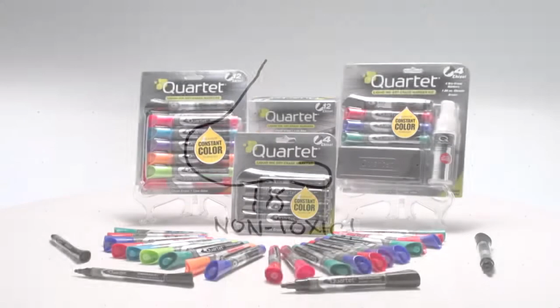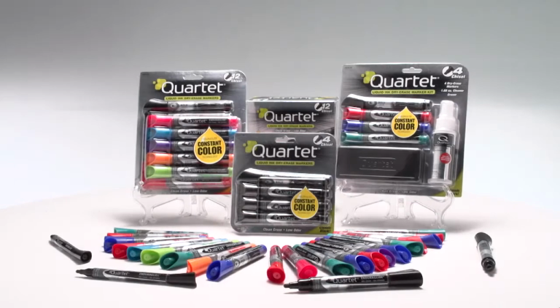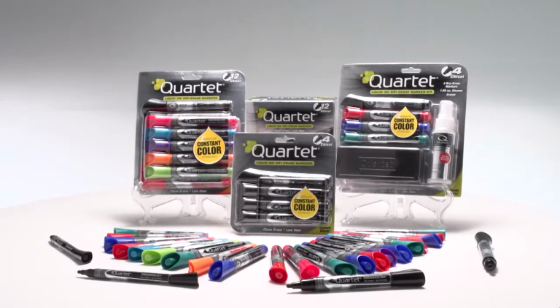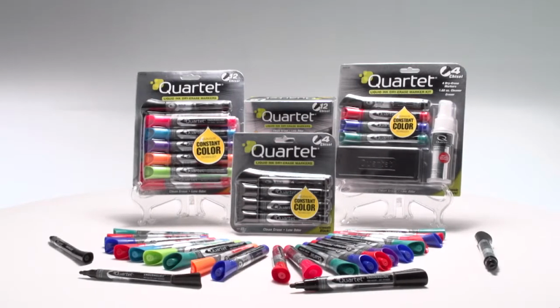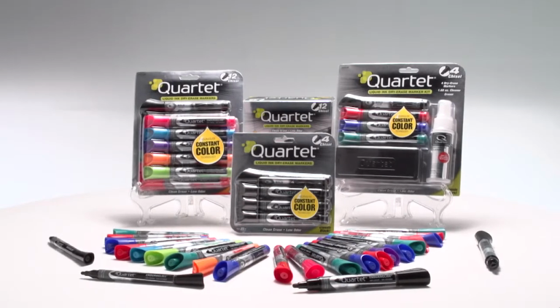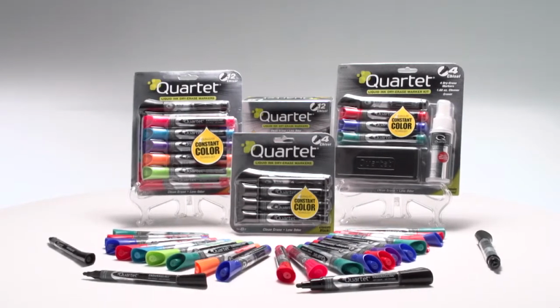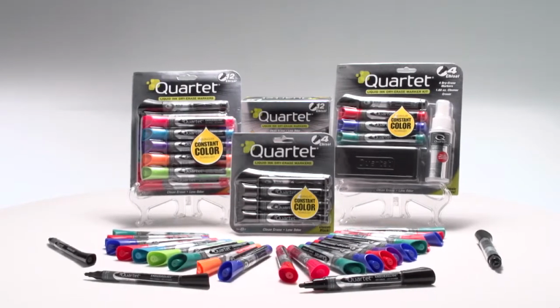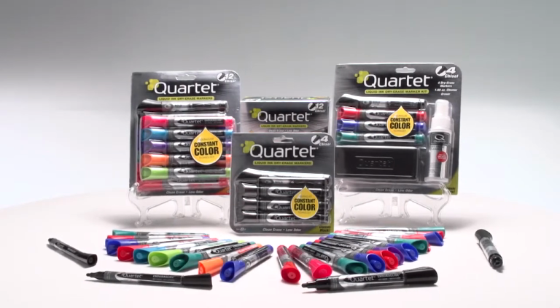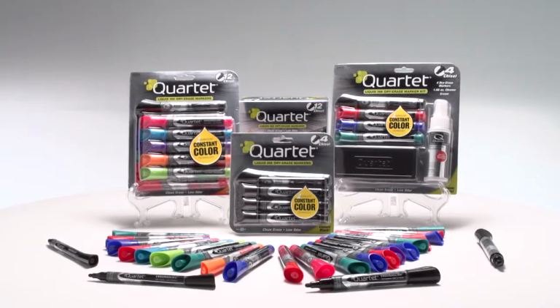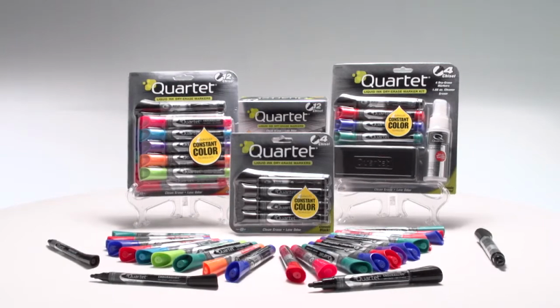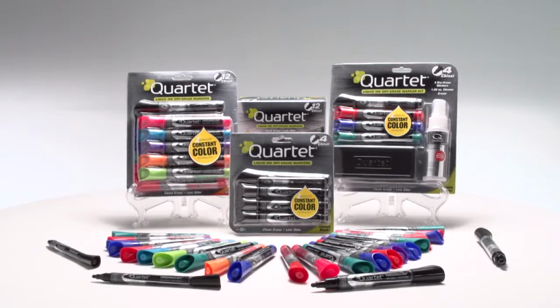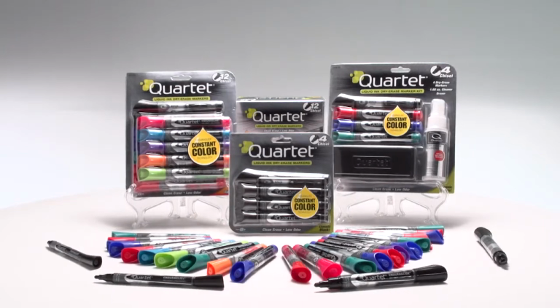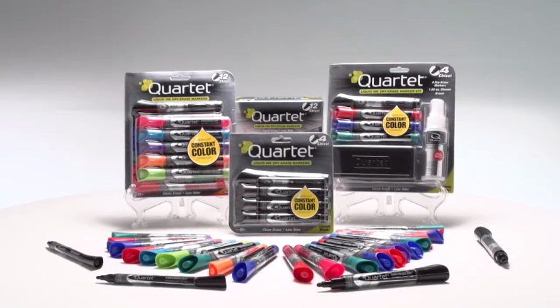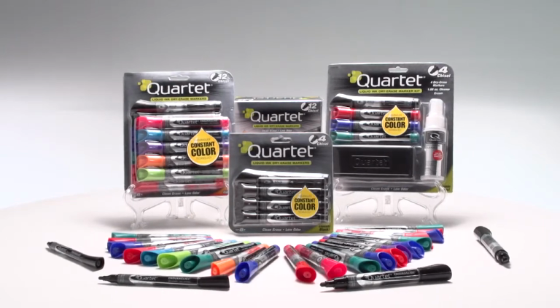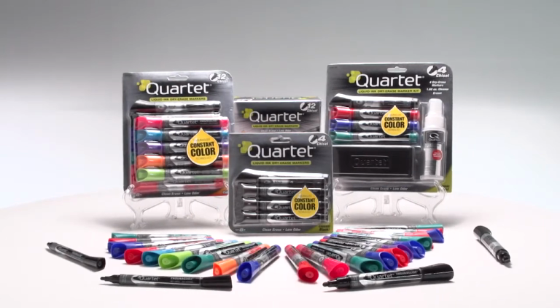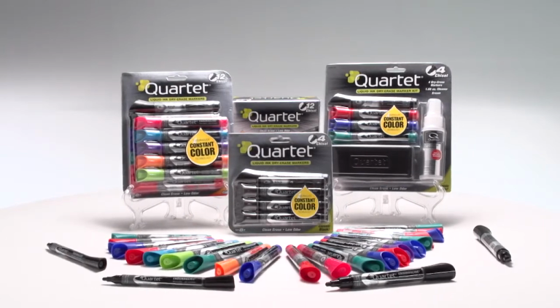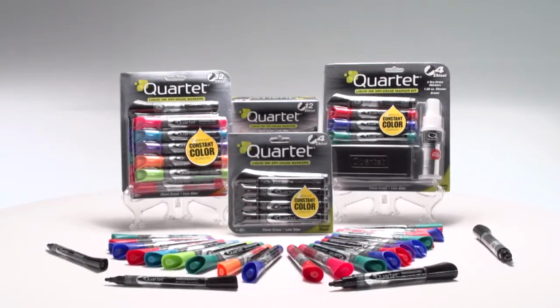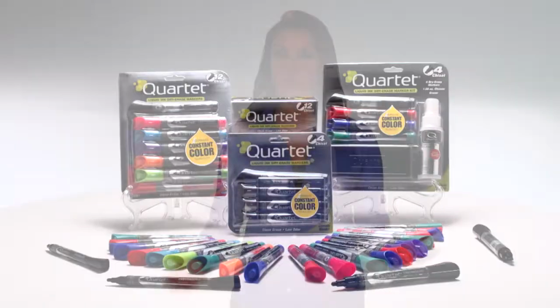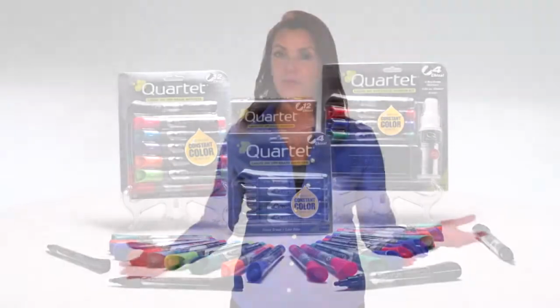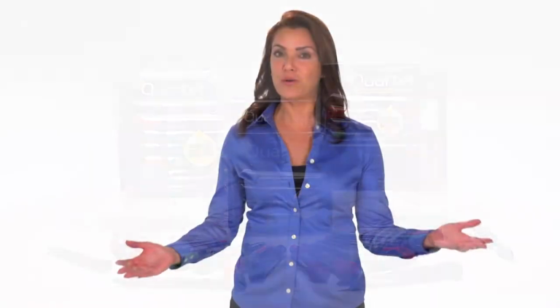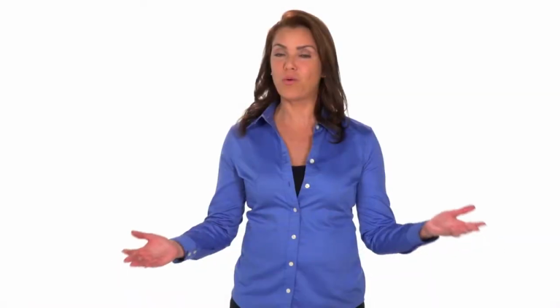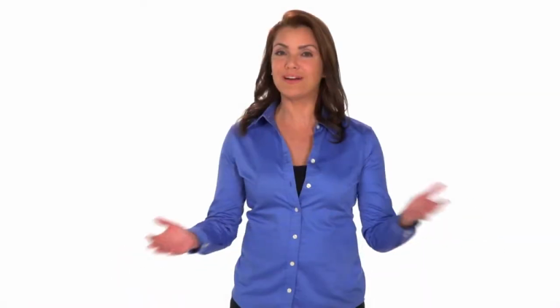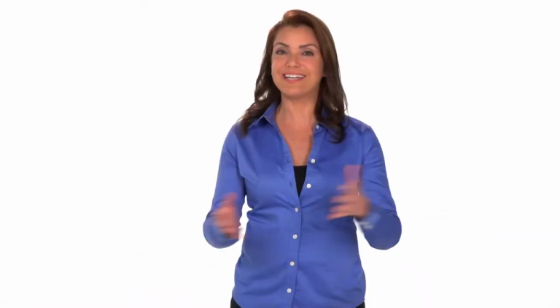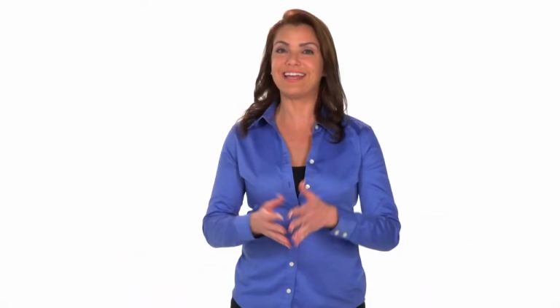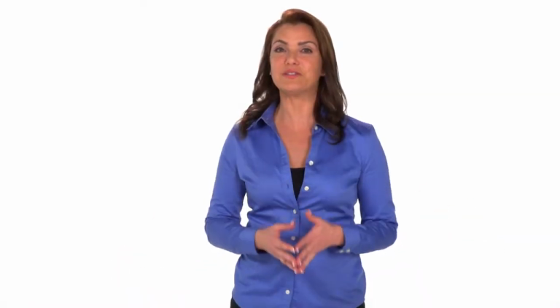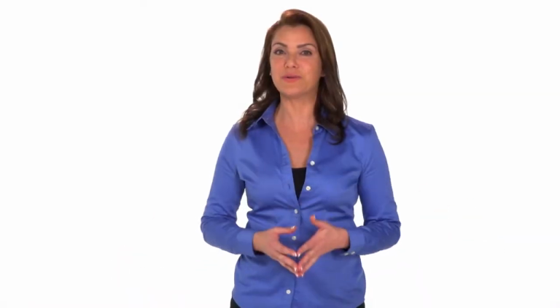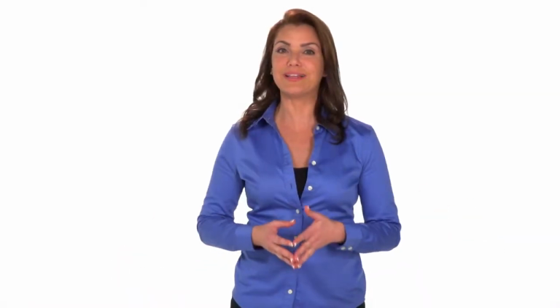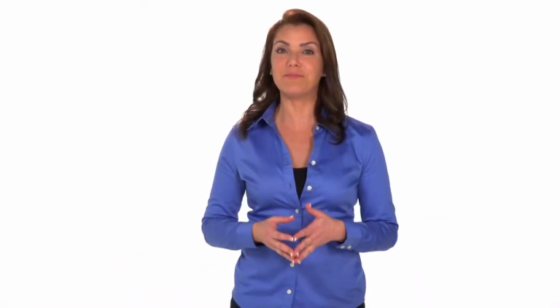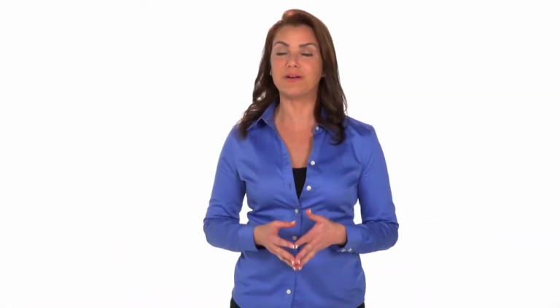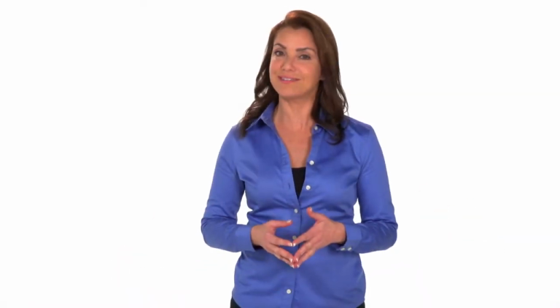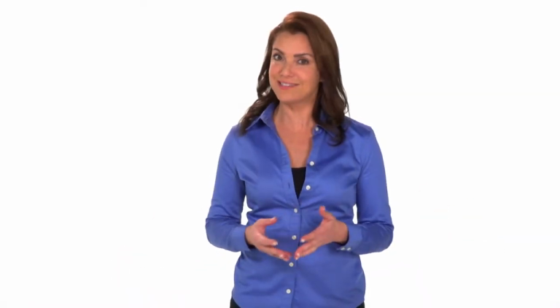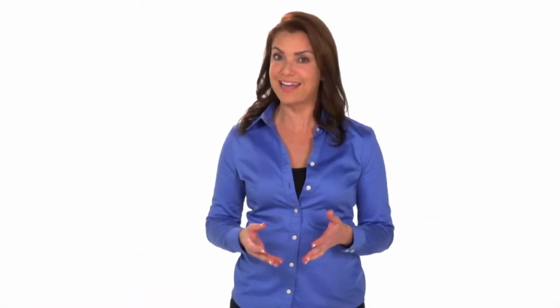Choose the markers you can always count on. Order your Quartet Enduraglide markers today!